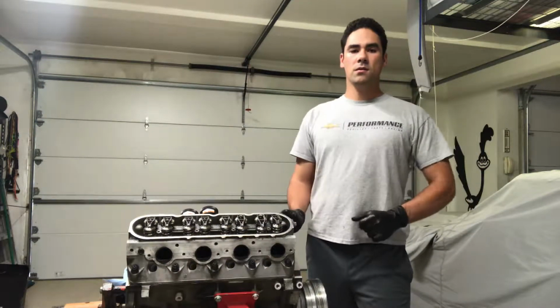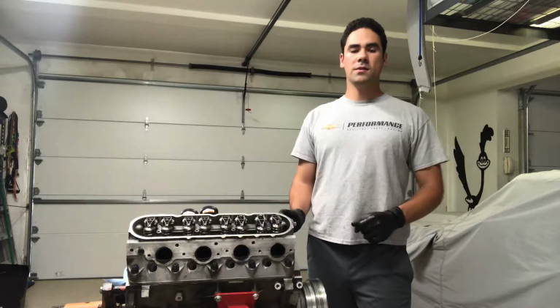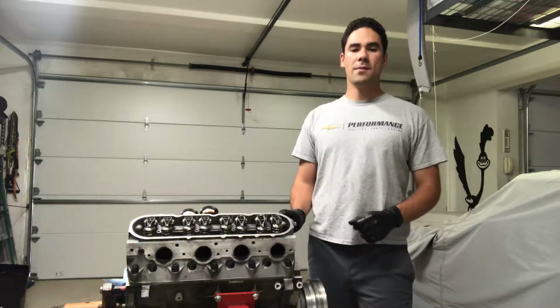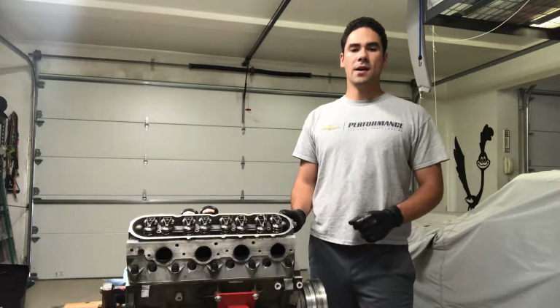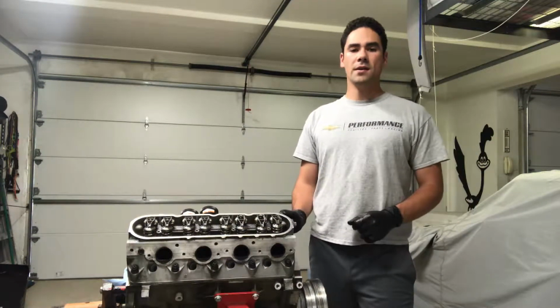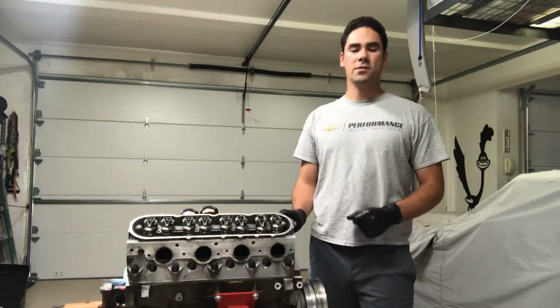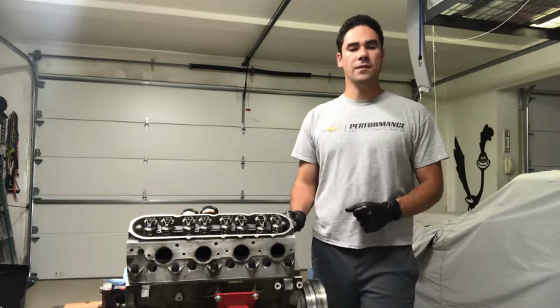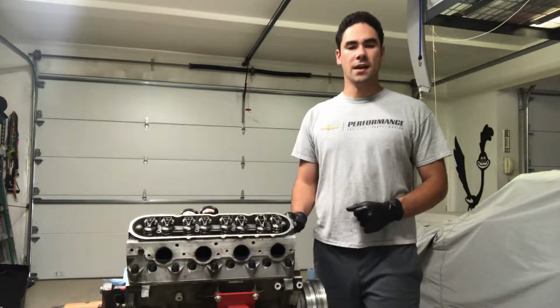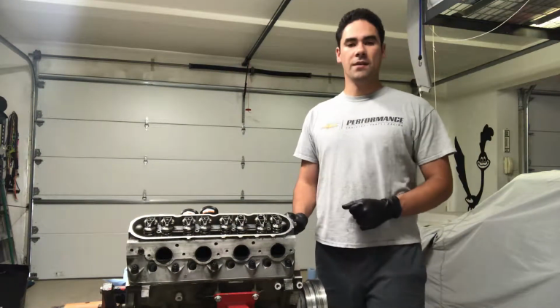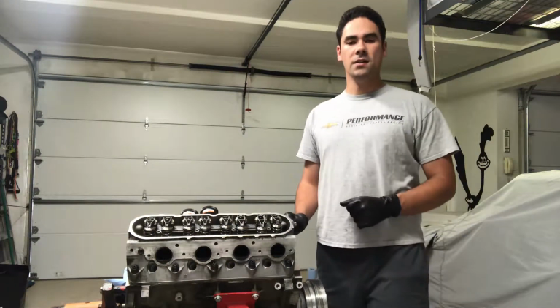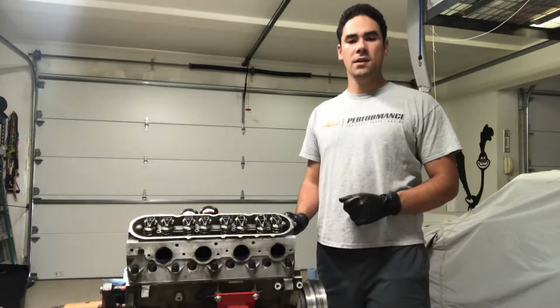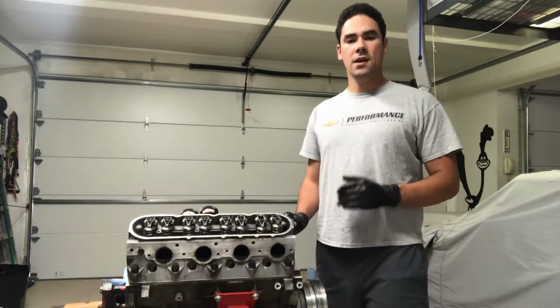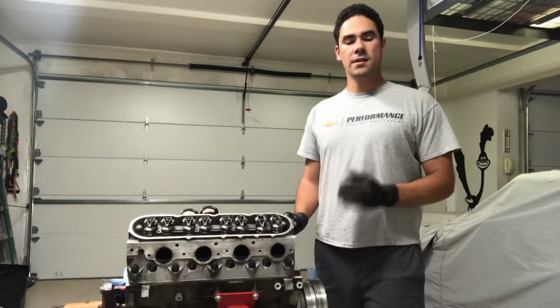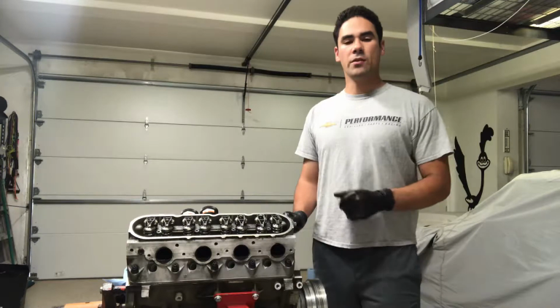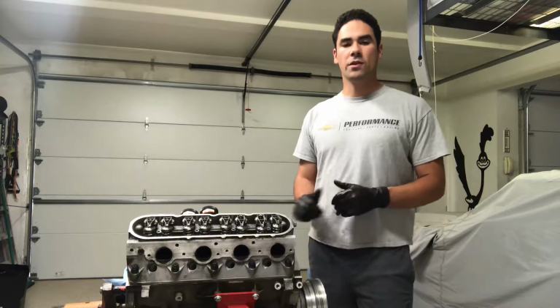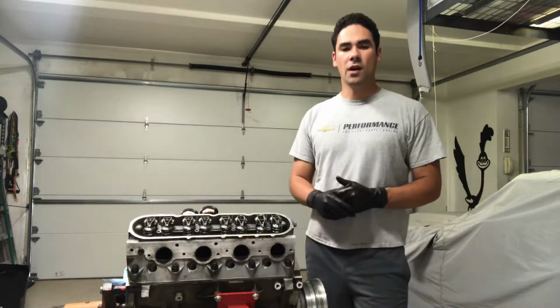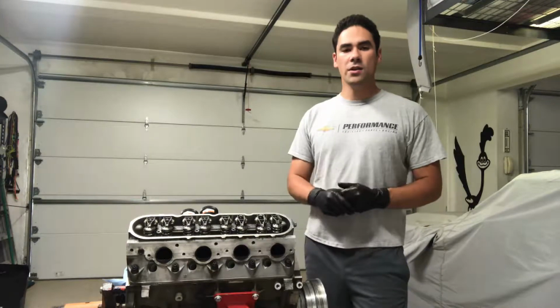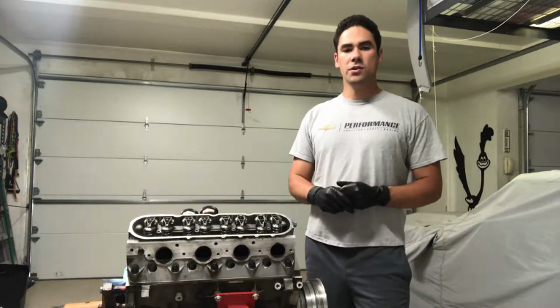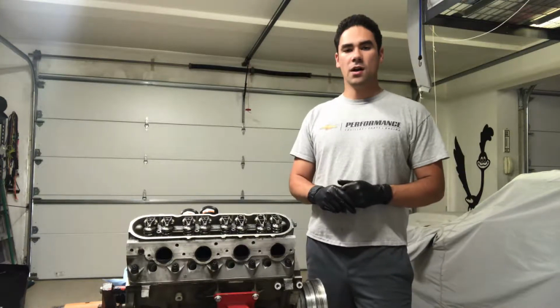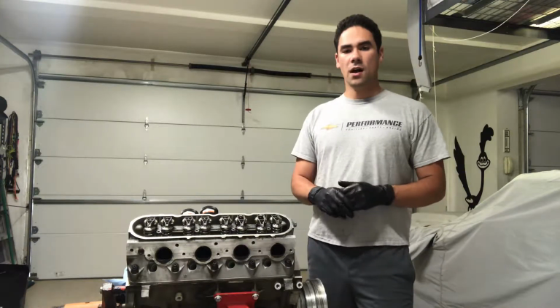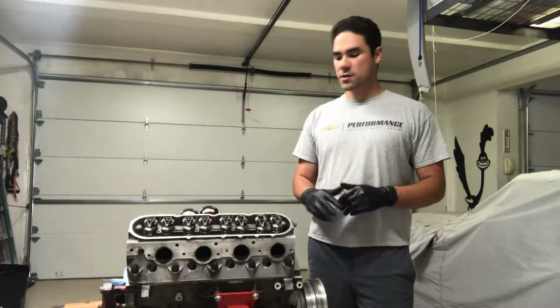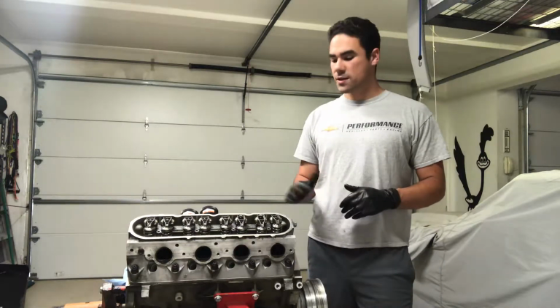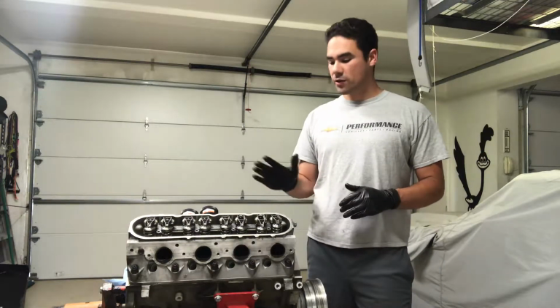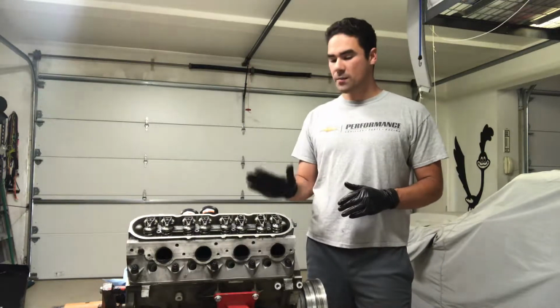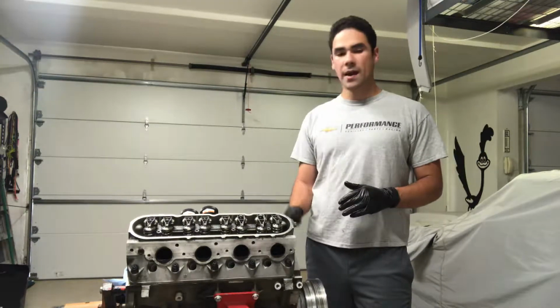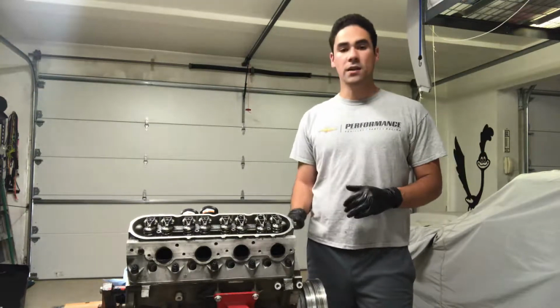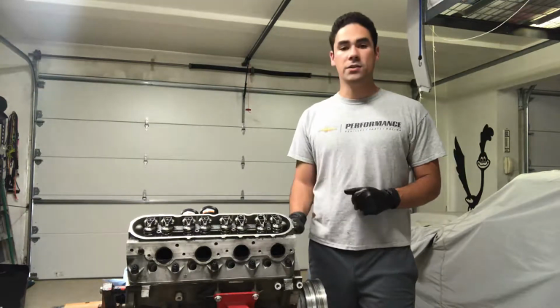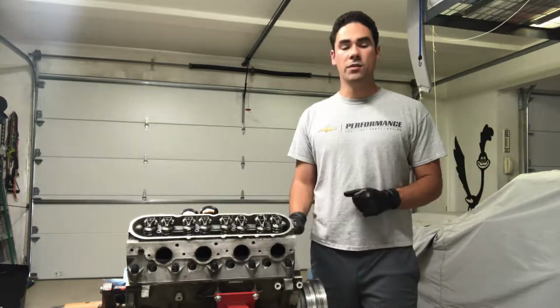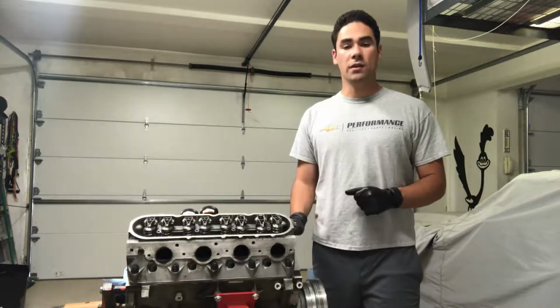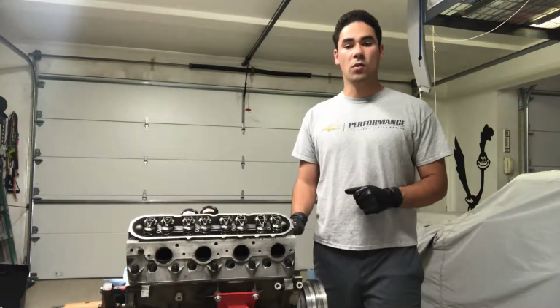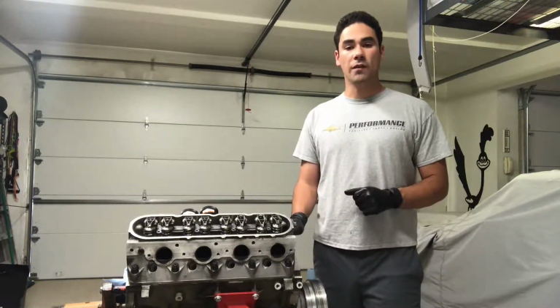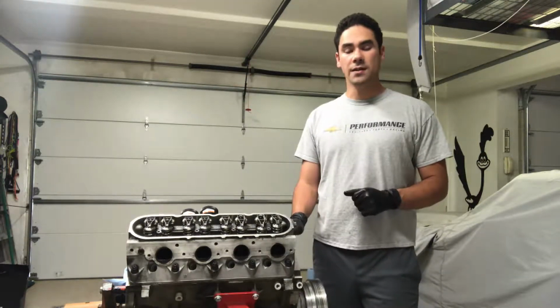What's happening guys? It's Griffin Steinfeld. Today we're in the garage, just tinkering on my LS2 out of the Corvette.